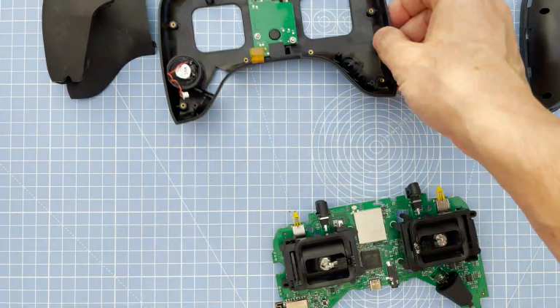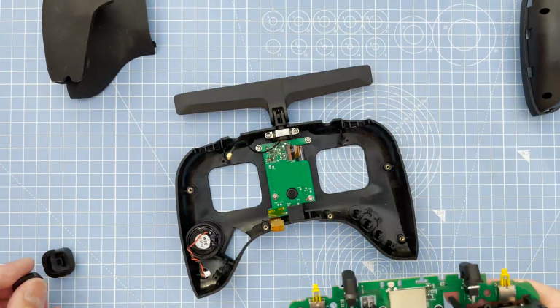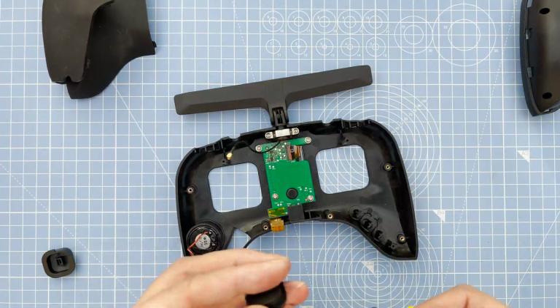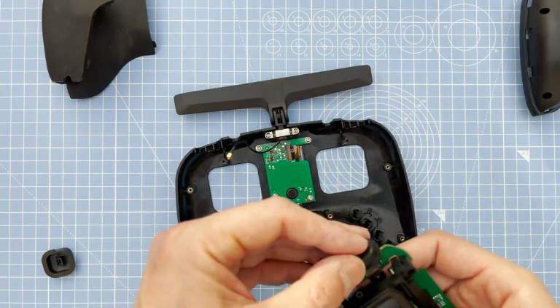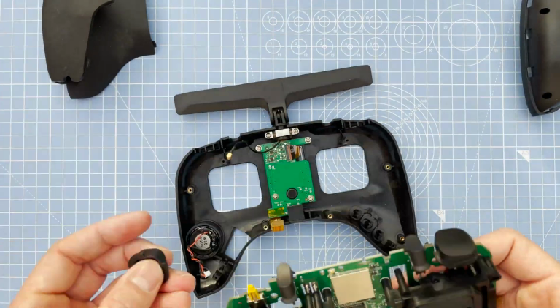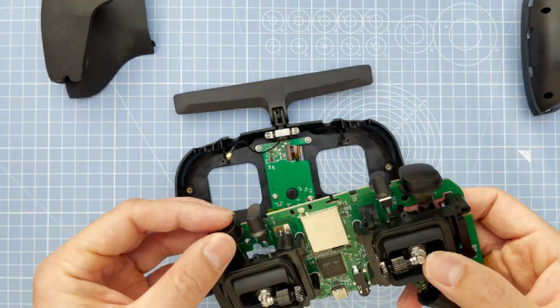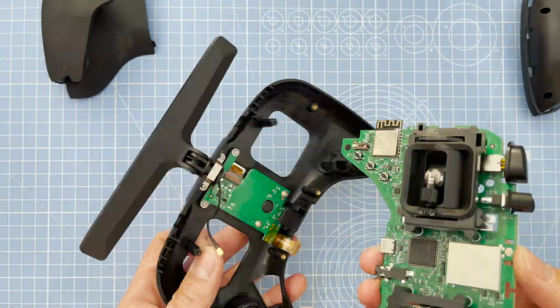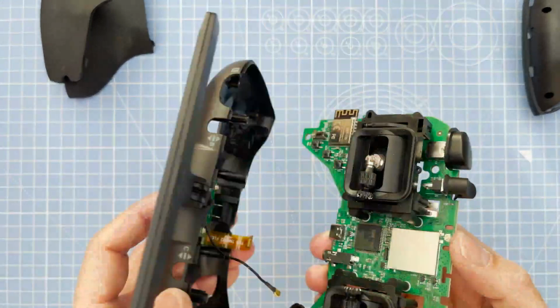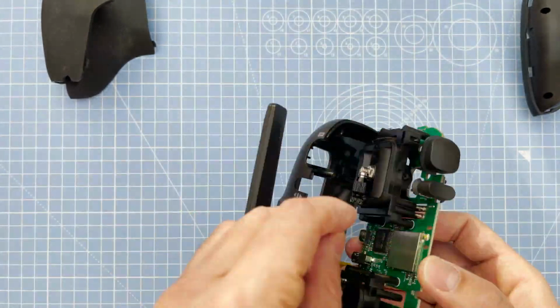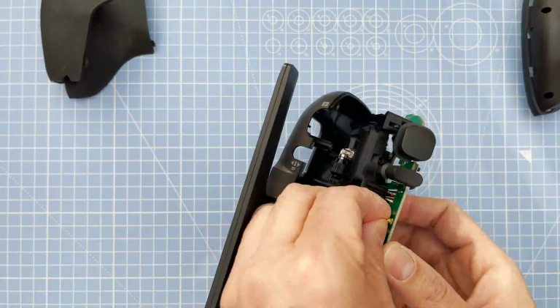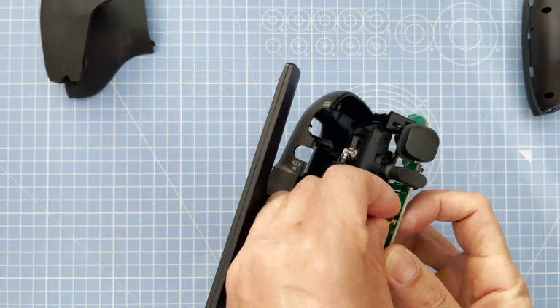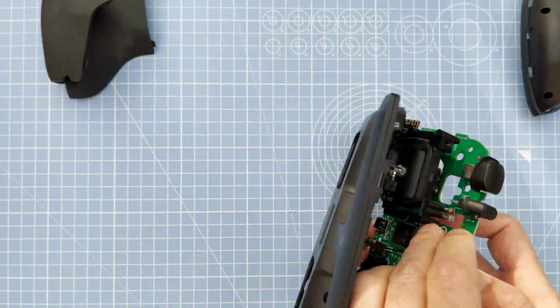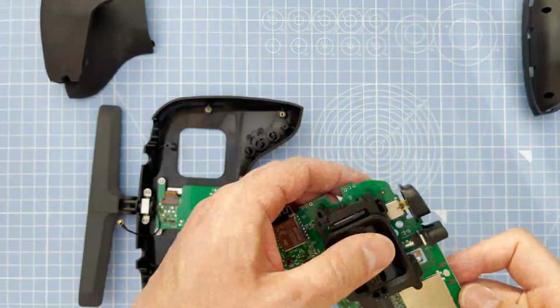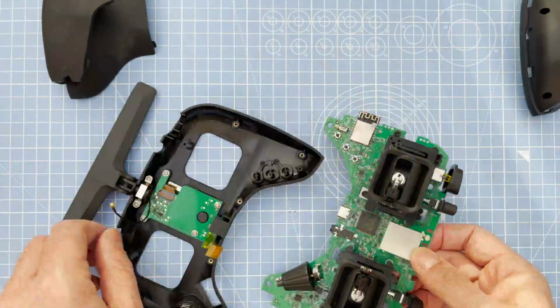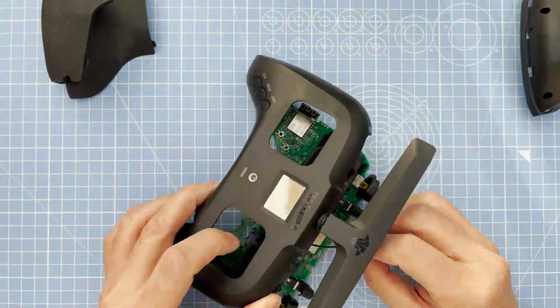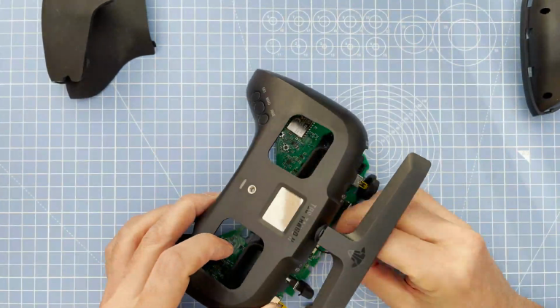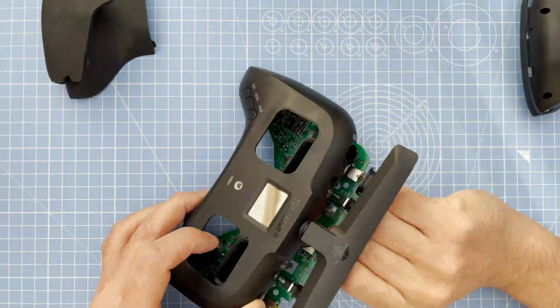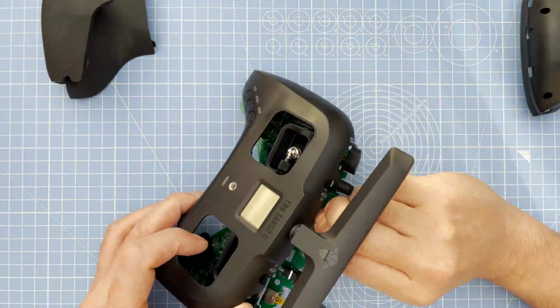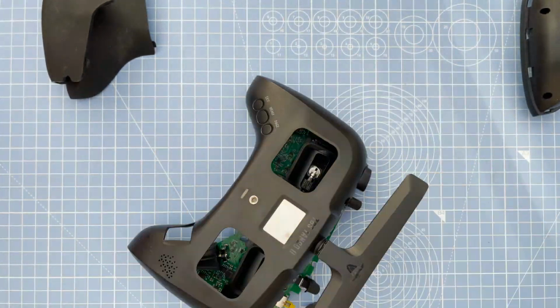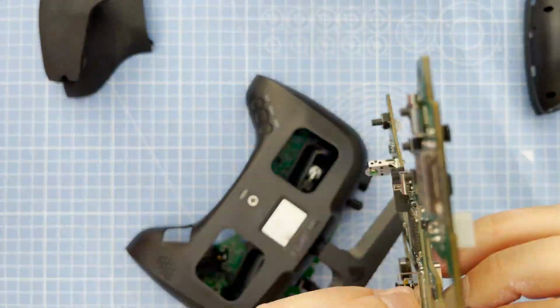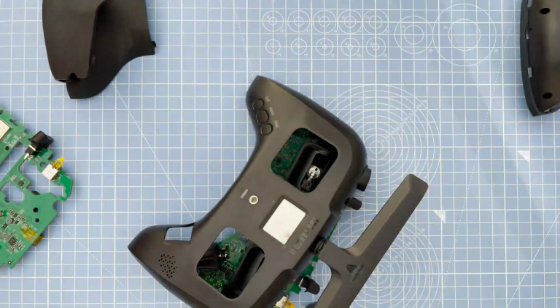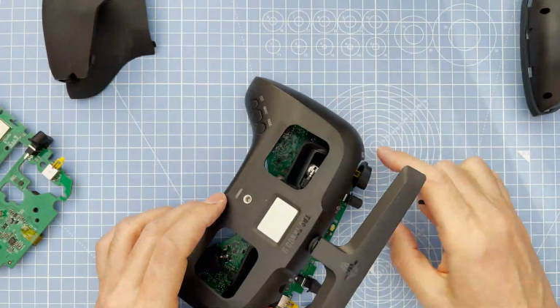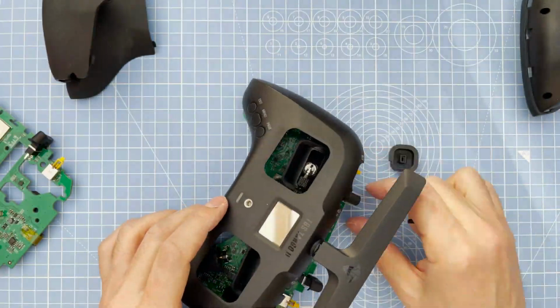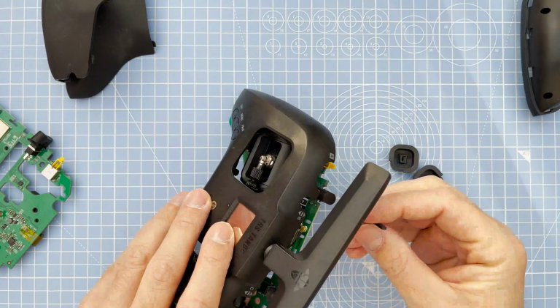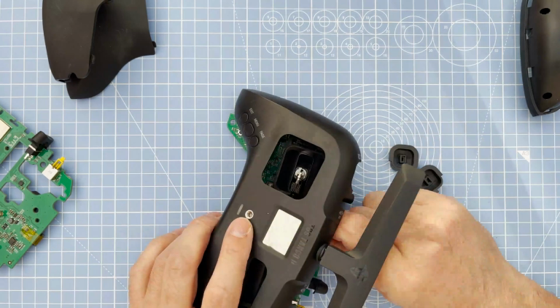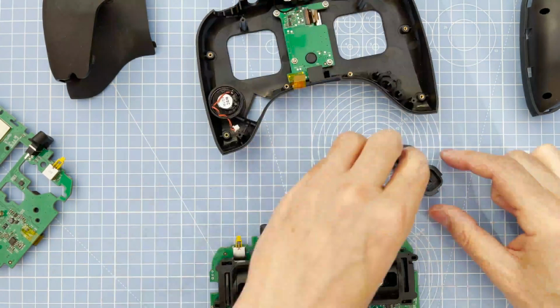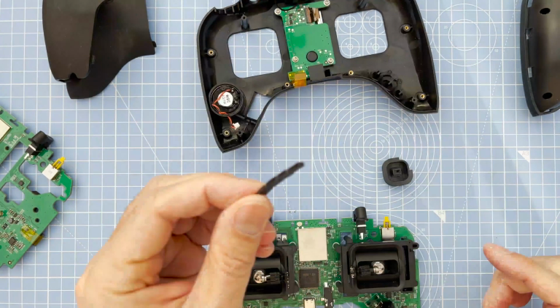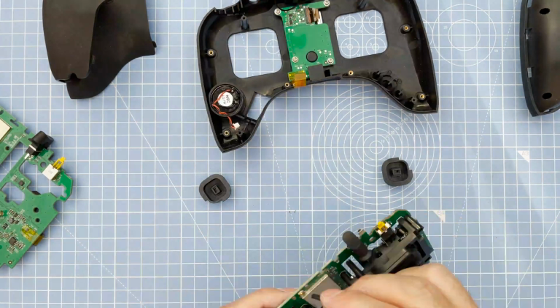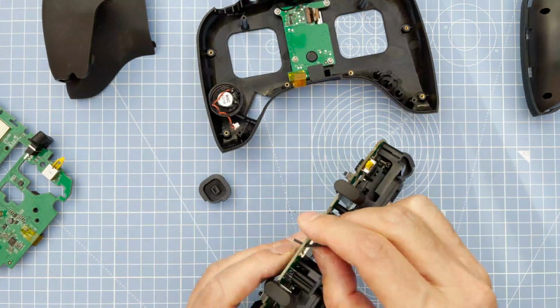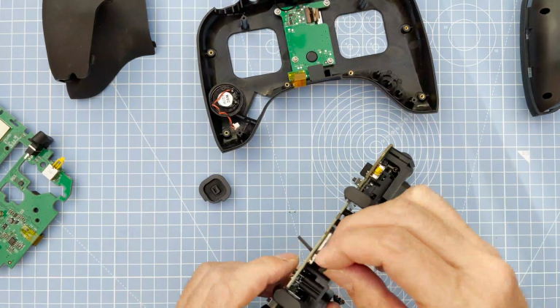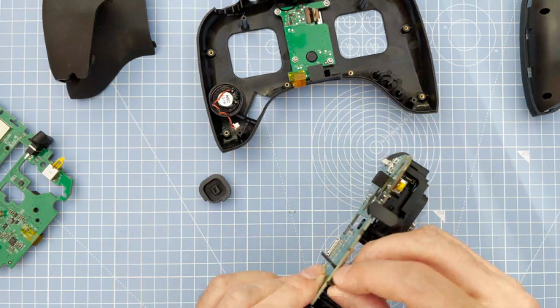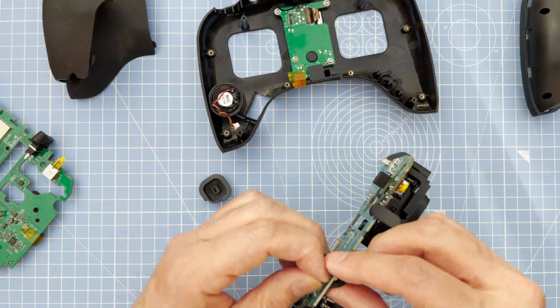The two top buttons I tried doing initially all together but they keep dropping off, so I'm going to do those afterwards.